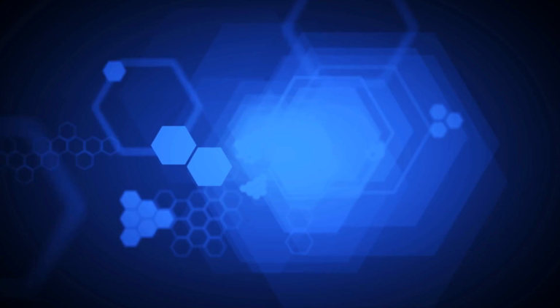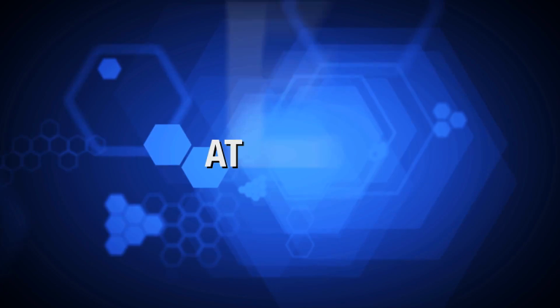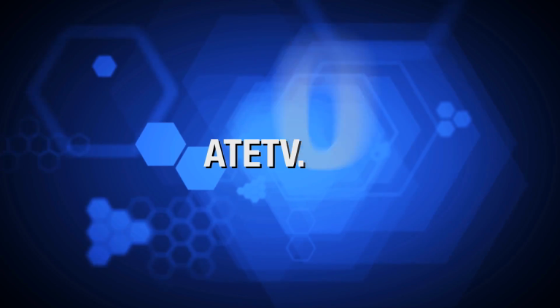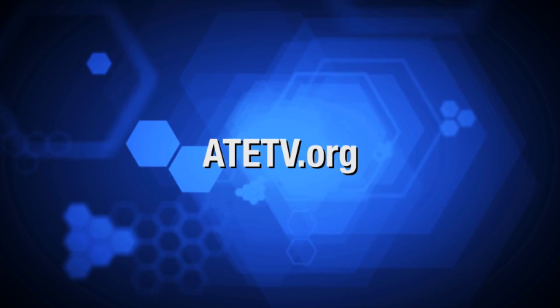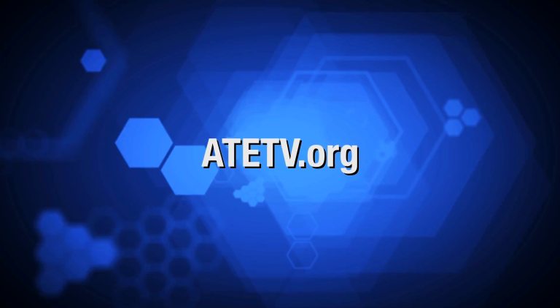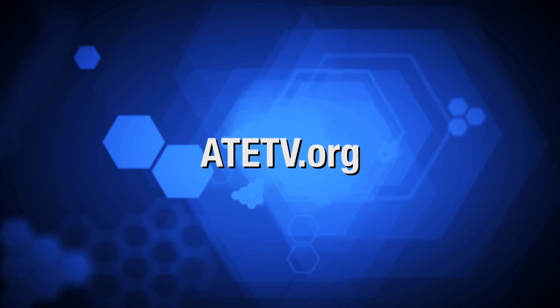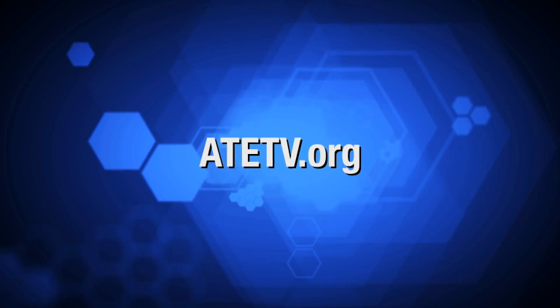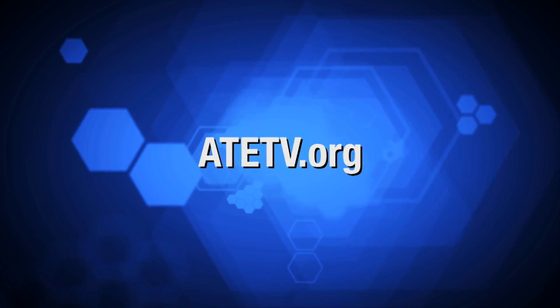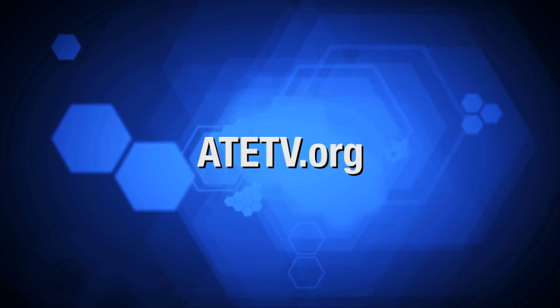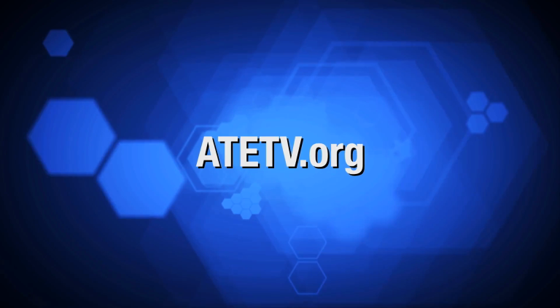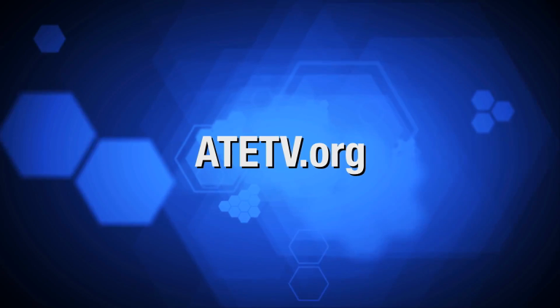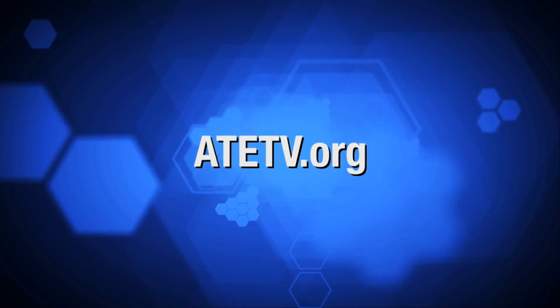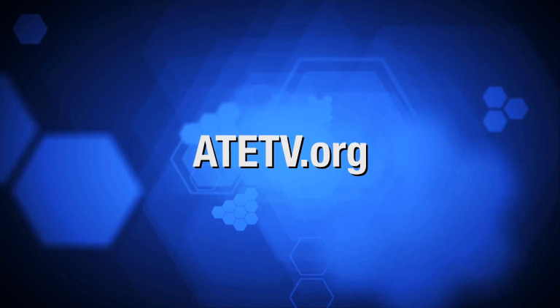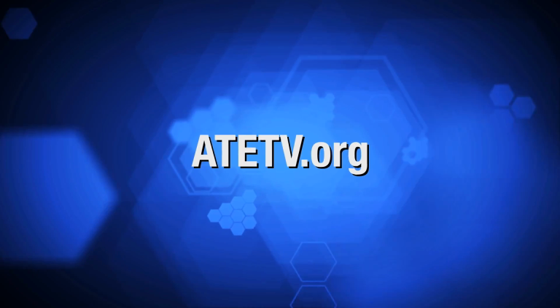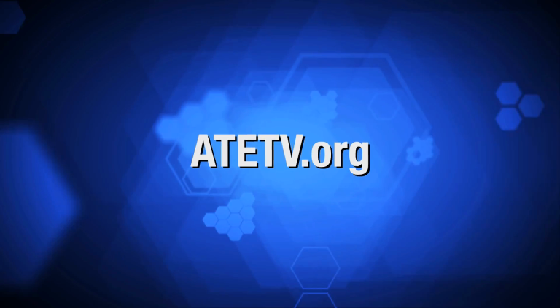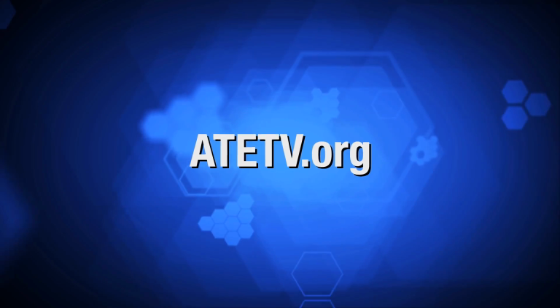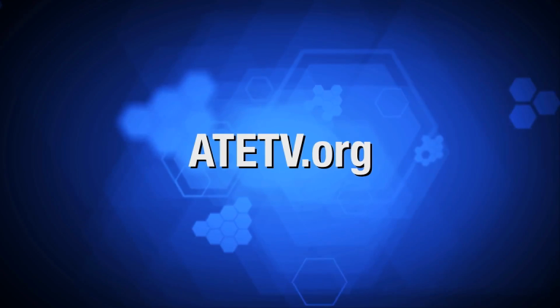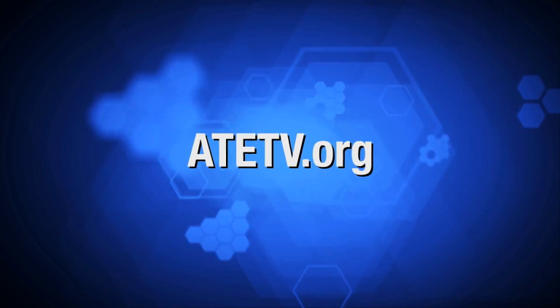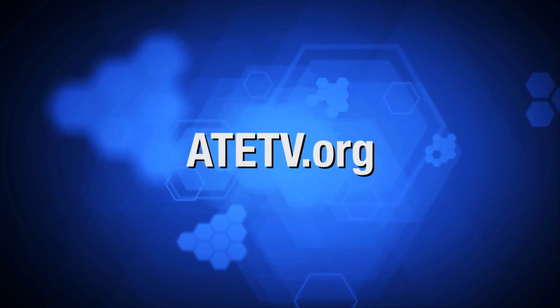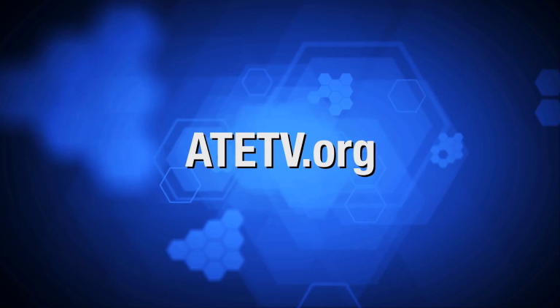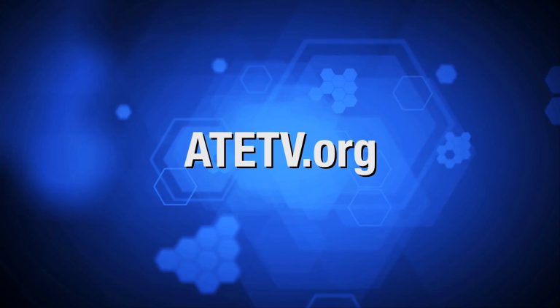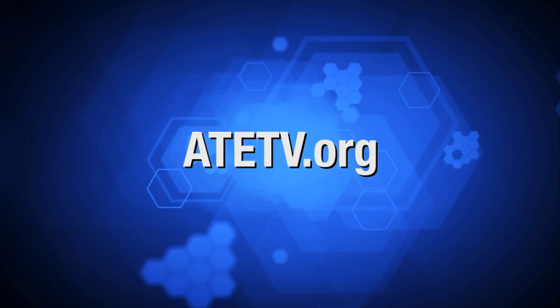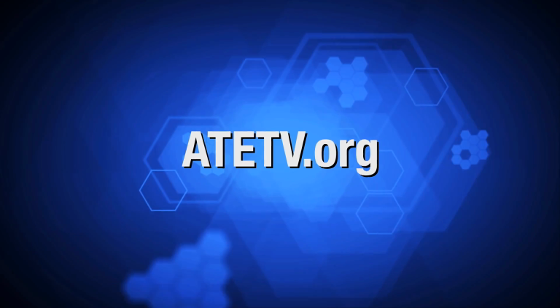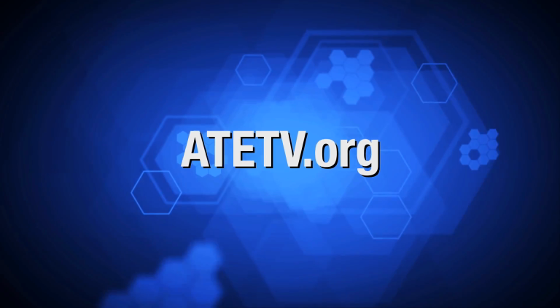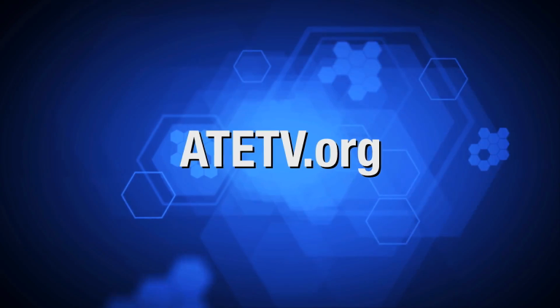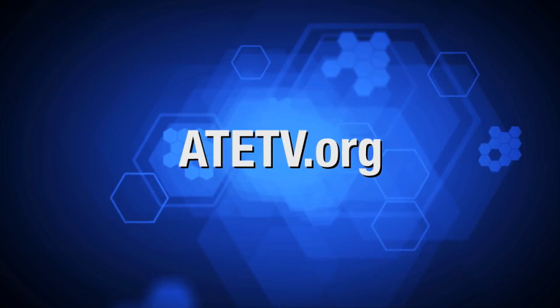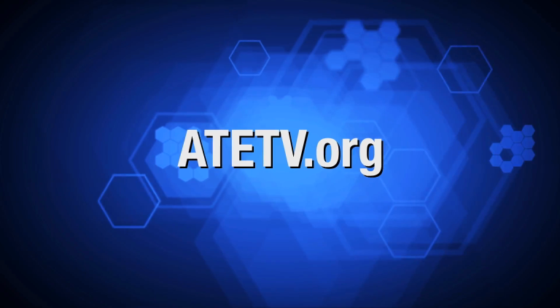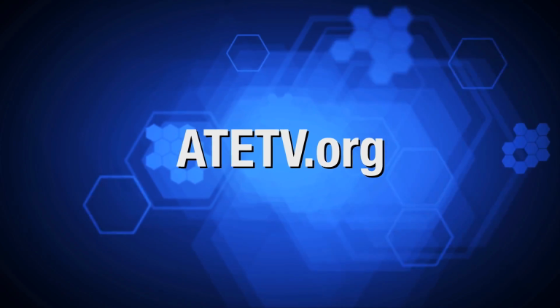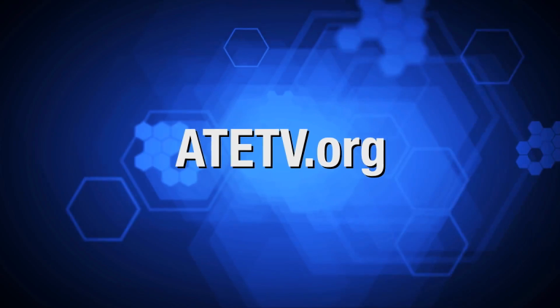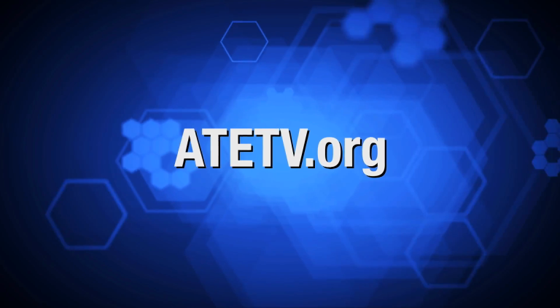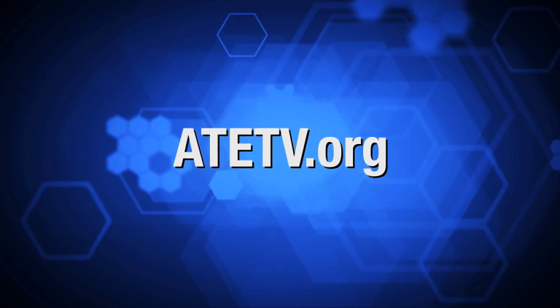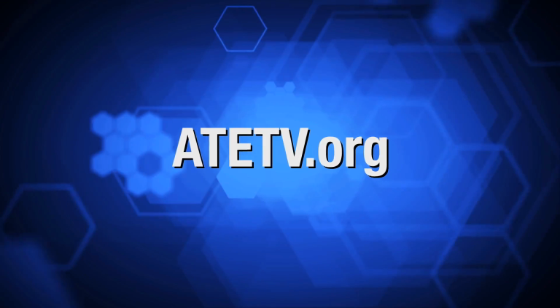For more information on anything you've seen today, explore our website at ATETV.org. Thanks for watching.